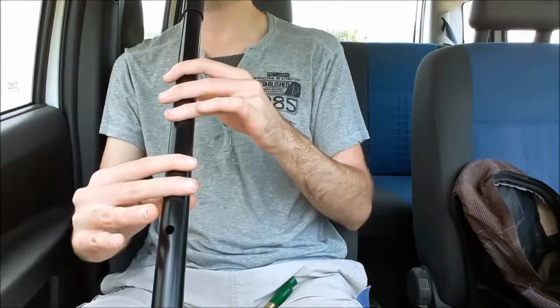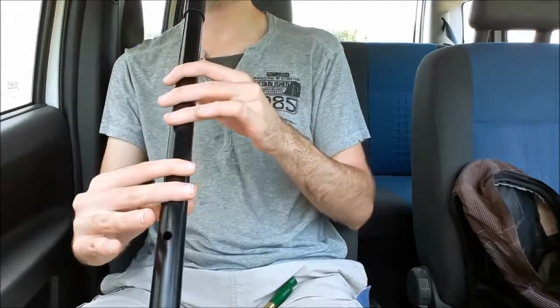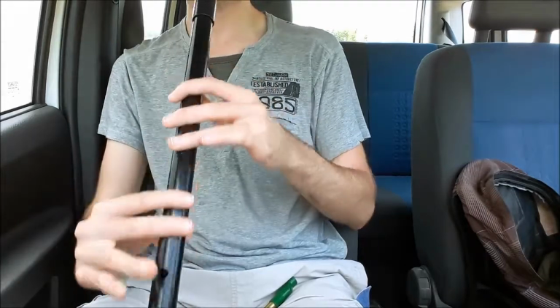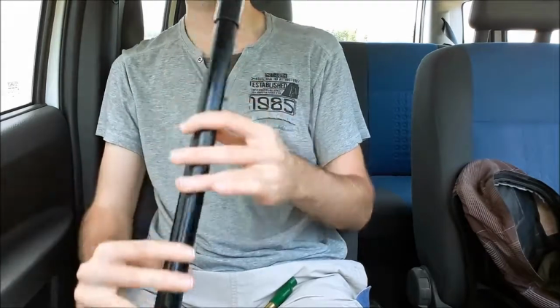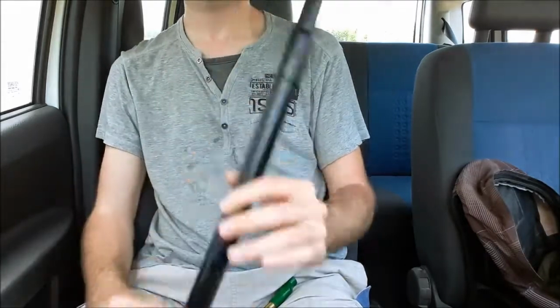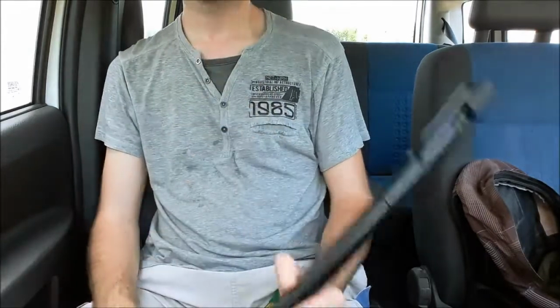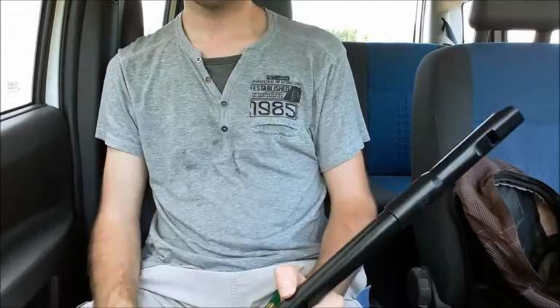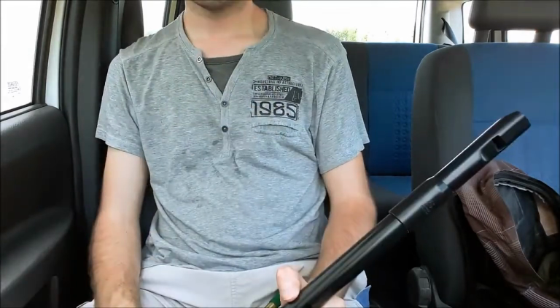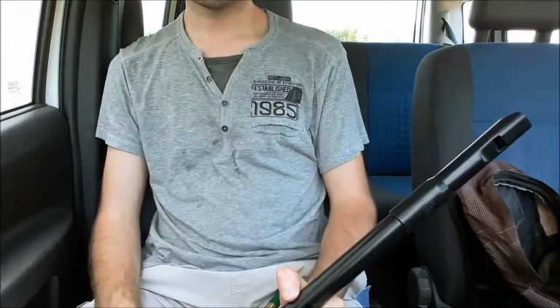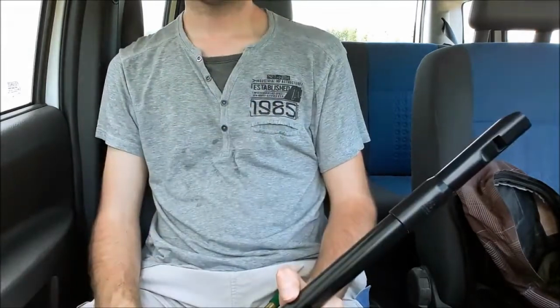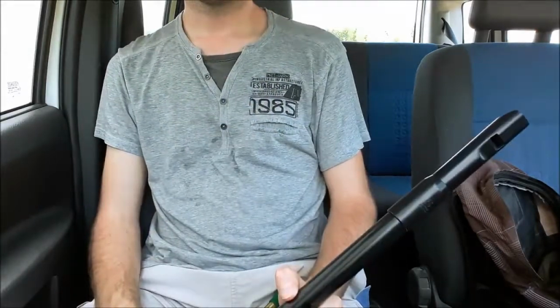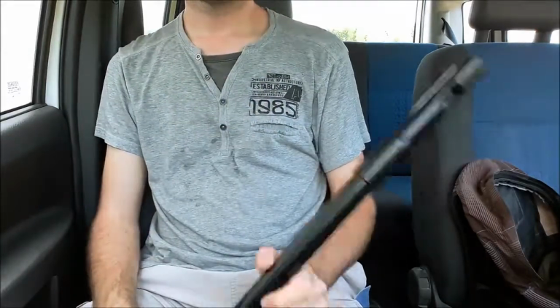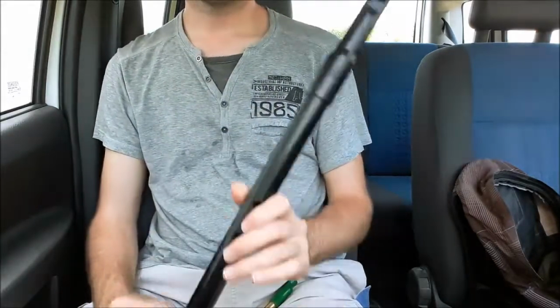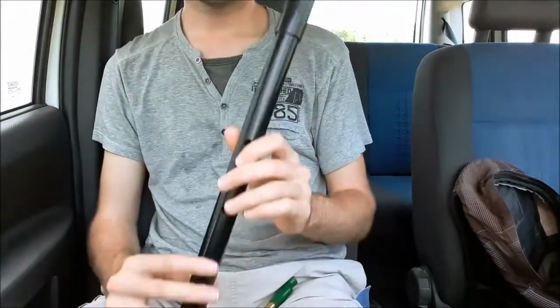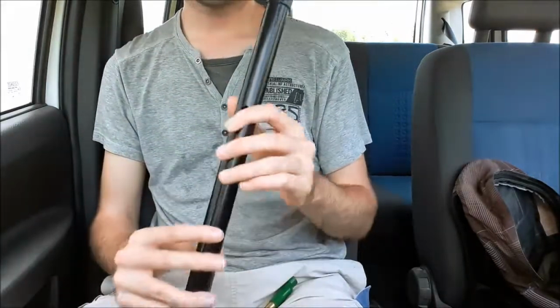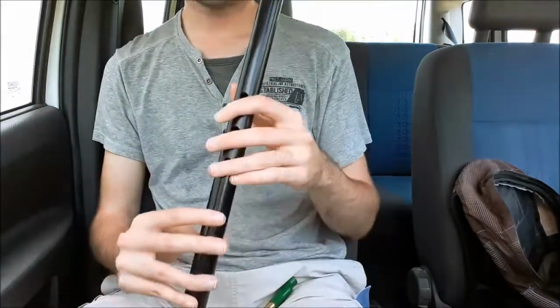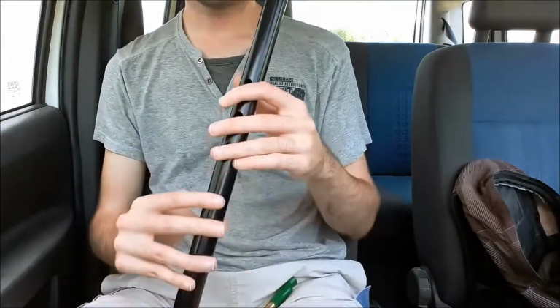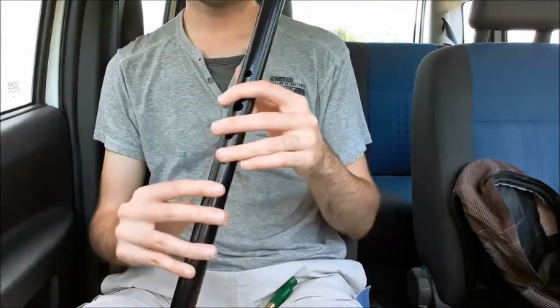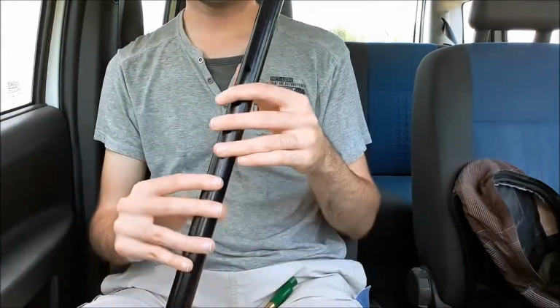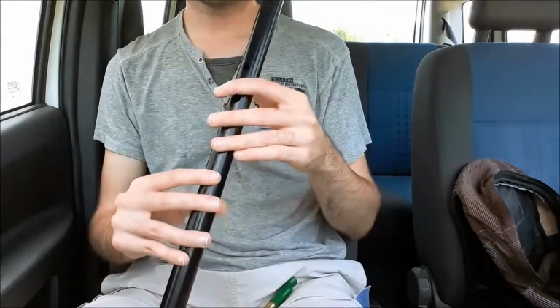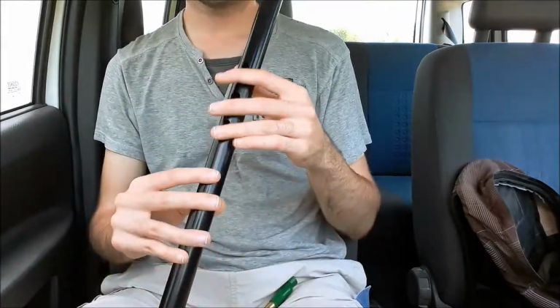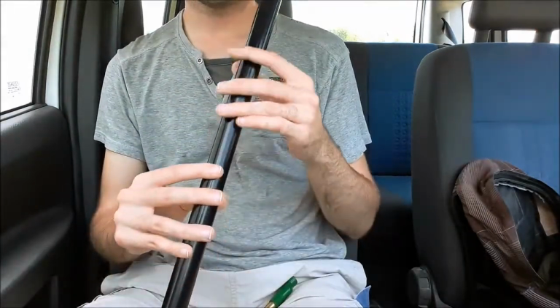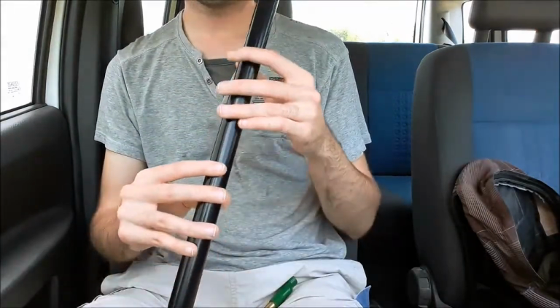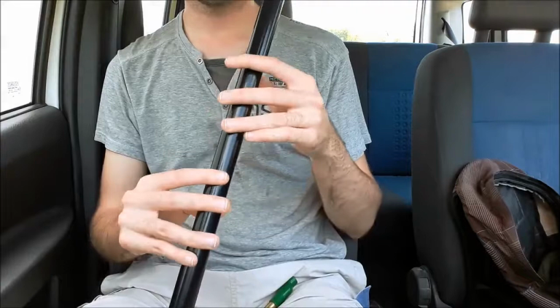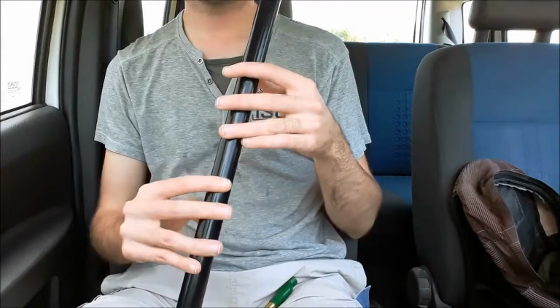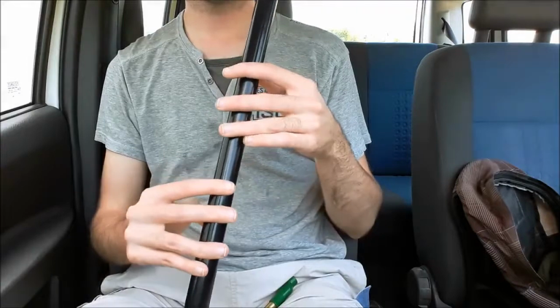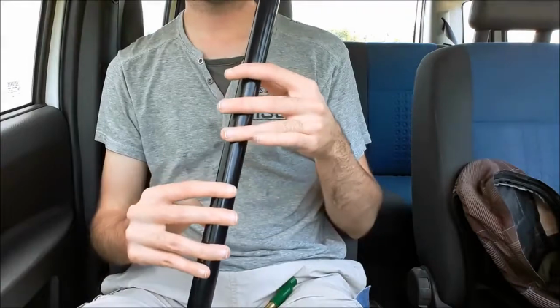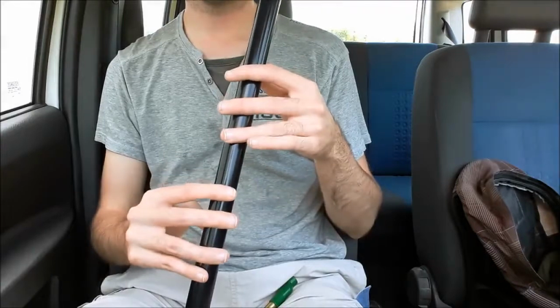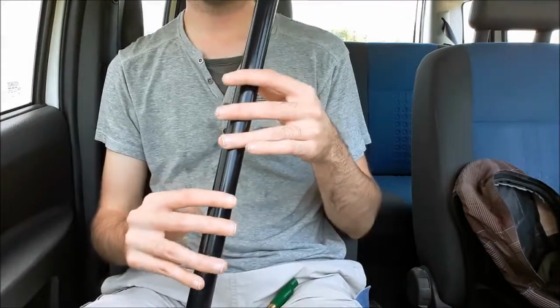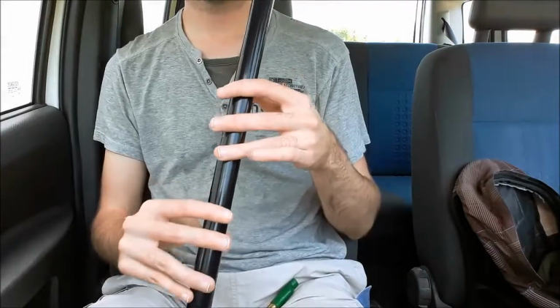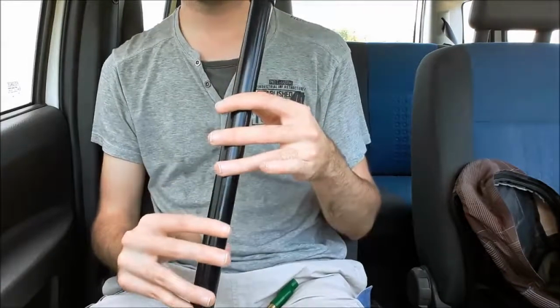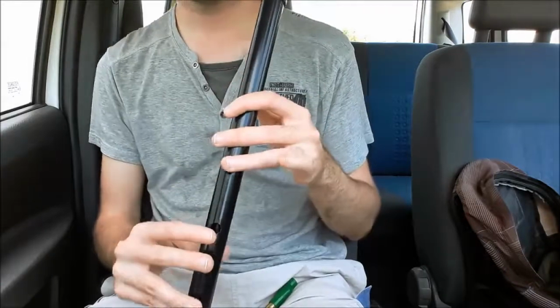There we go. So the second part, as you saw, is very demanding in terms of breath.